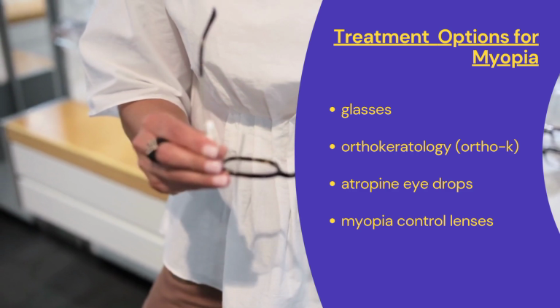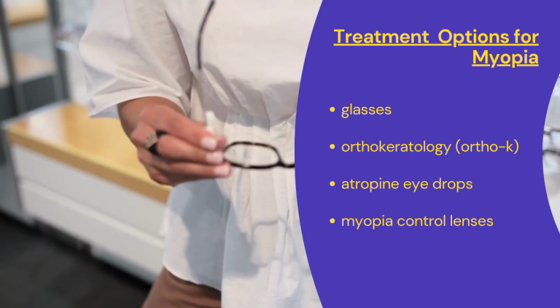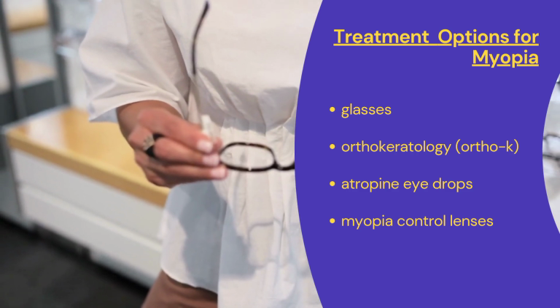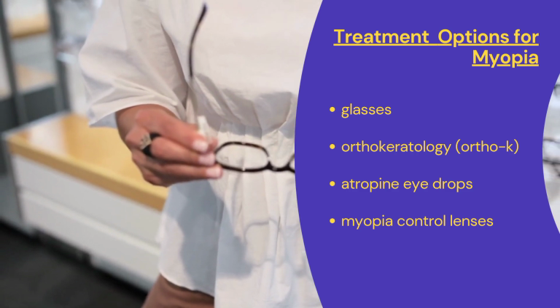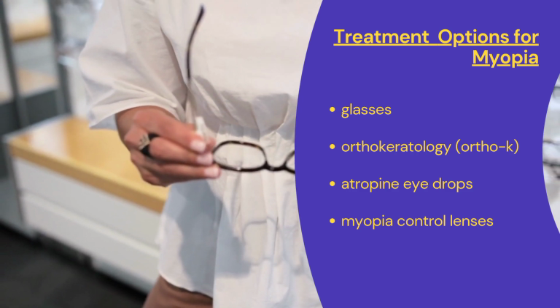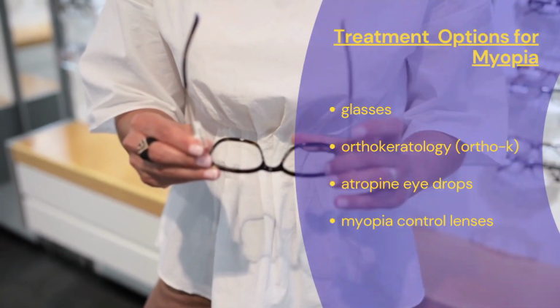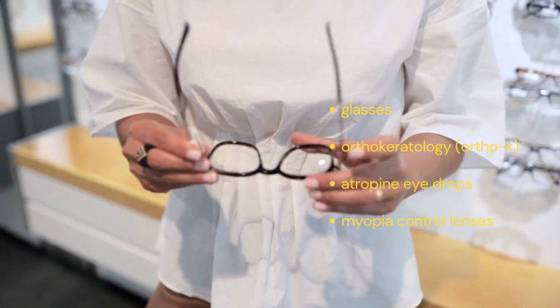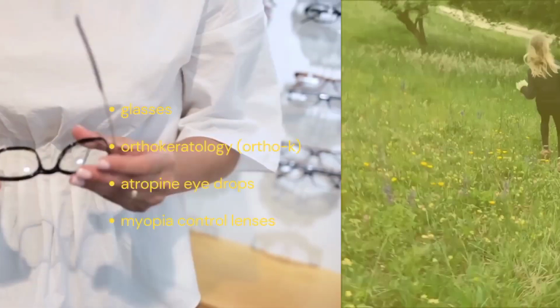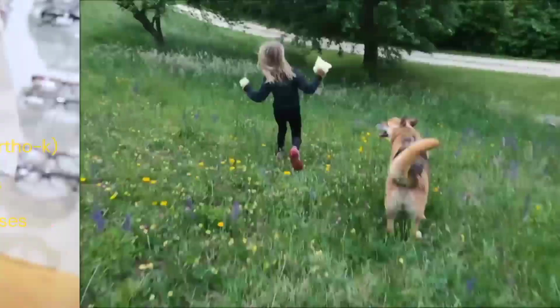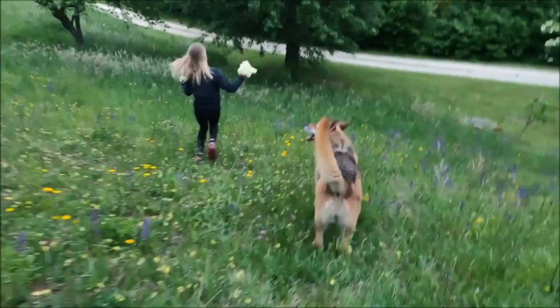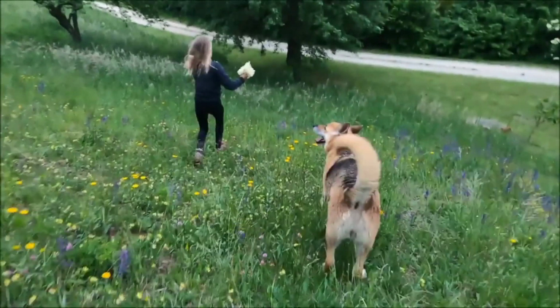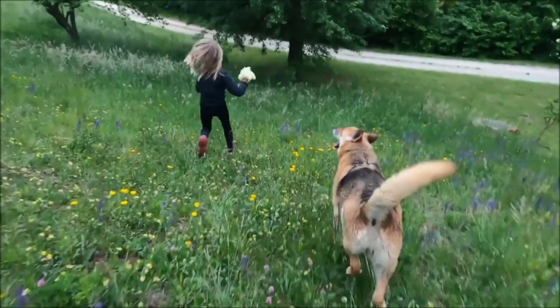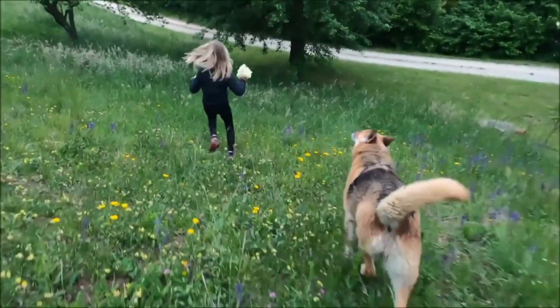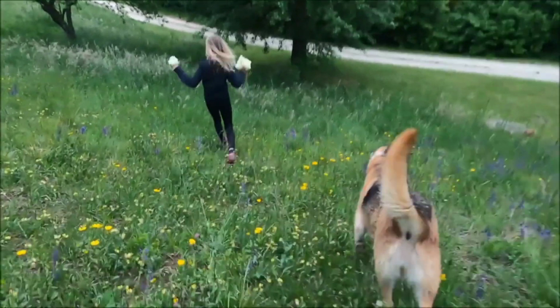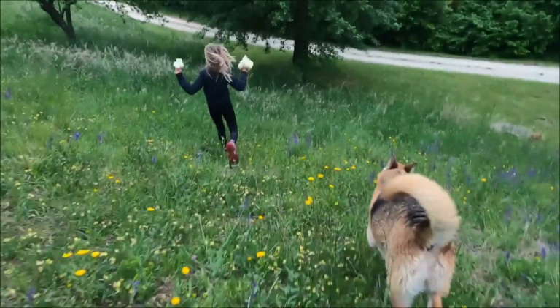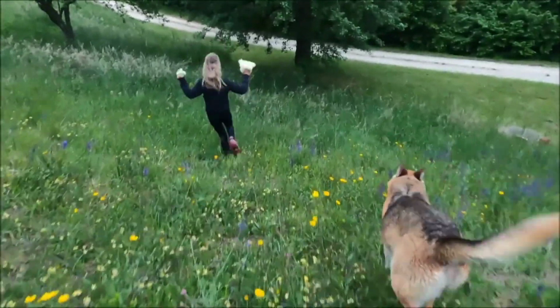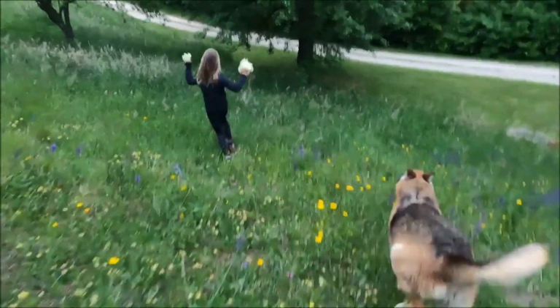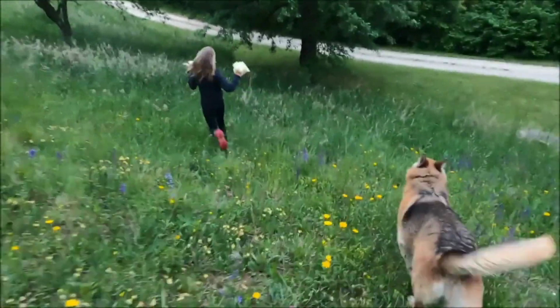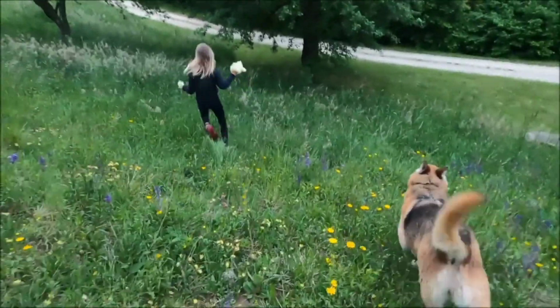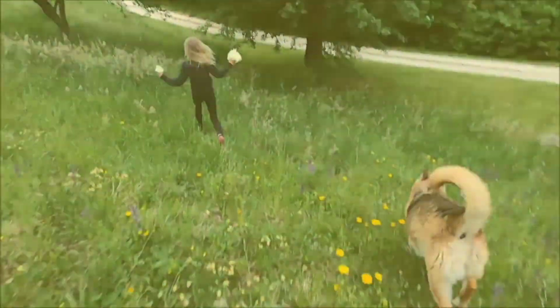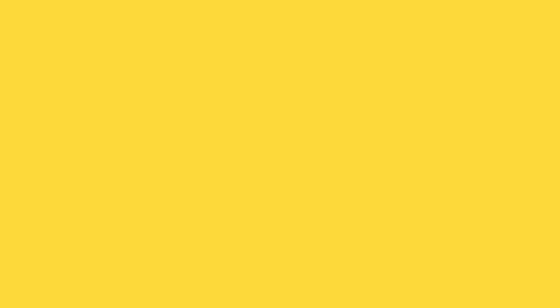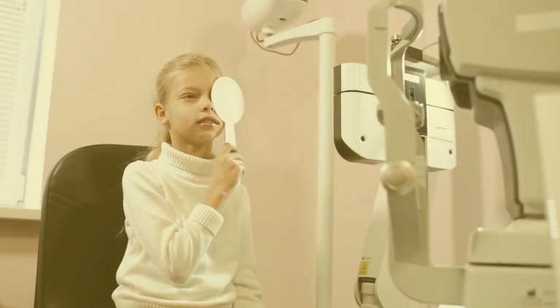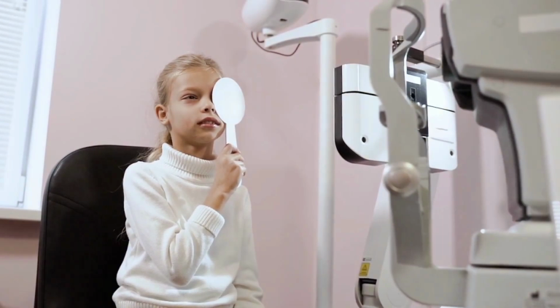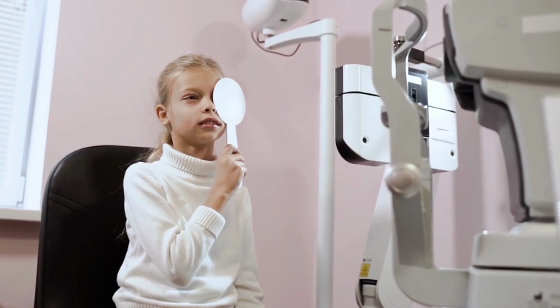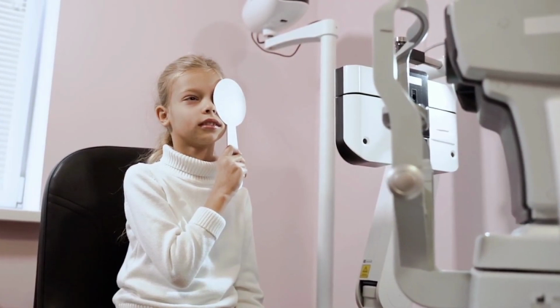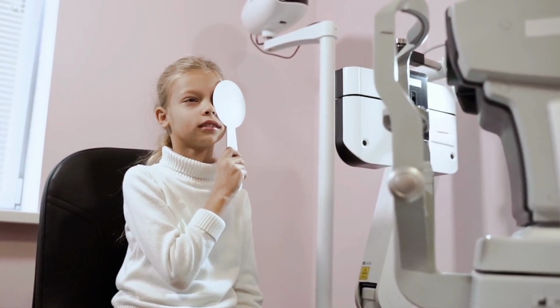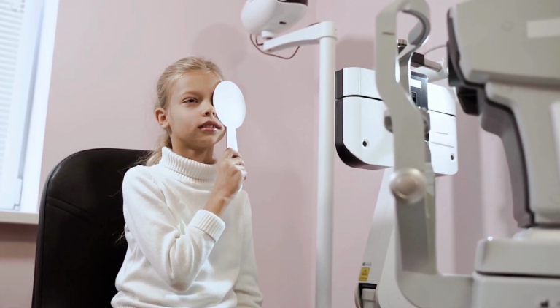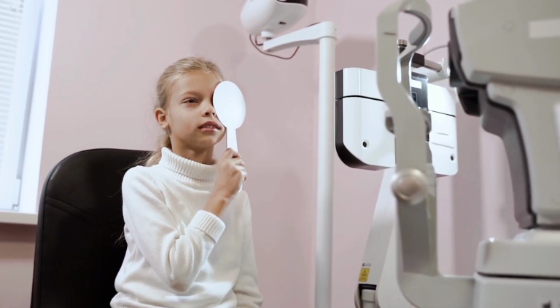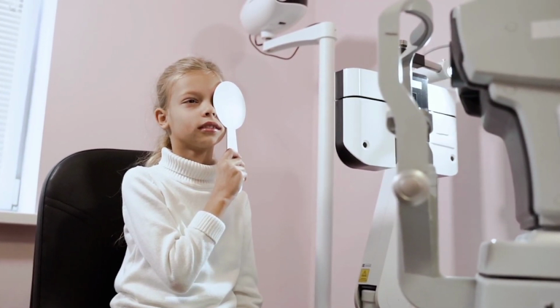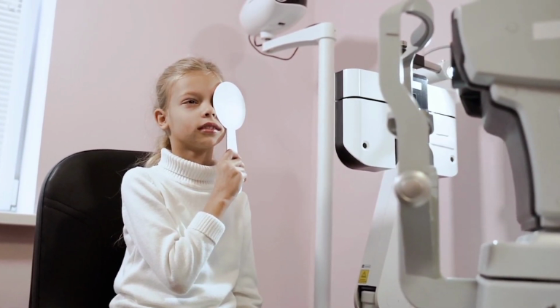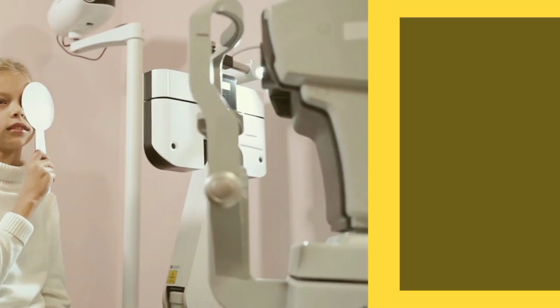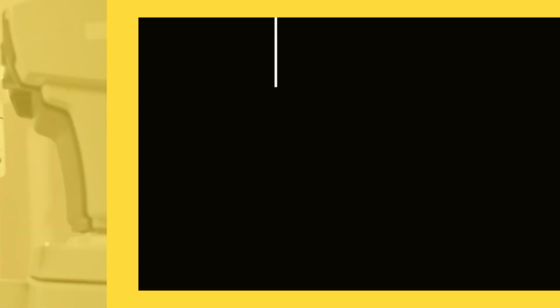Preventing myopia is possible. Encourage outdoor time and get regular eye exams. If you found this video helpful, like and subscribe.